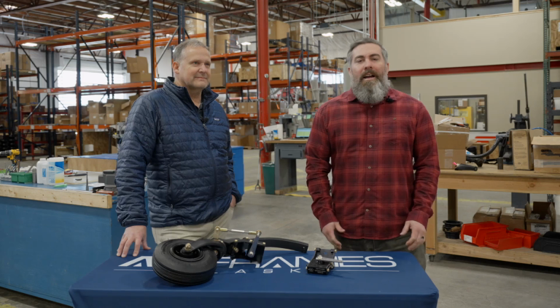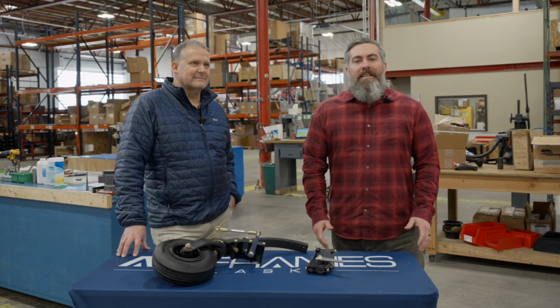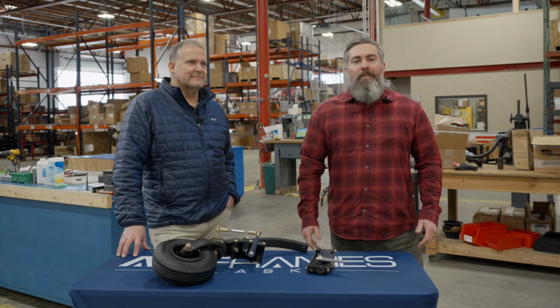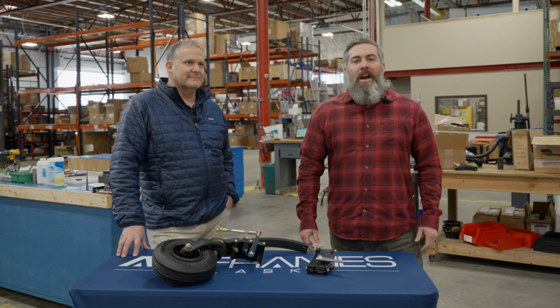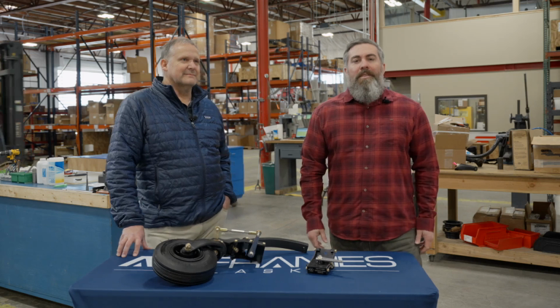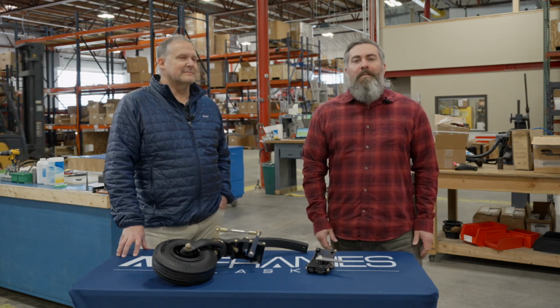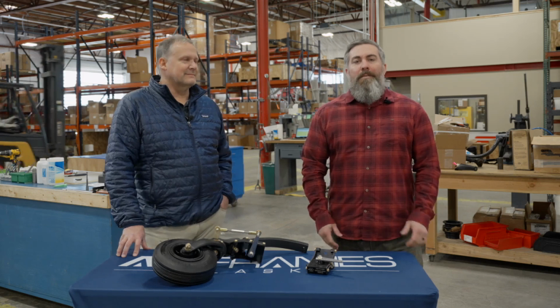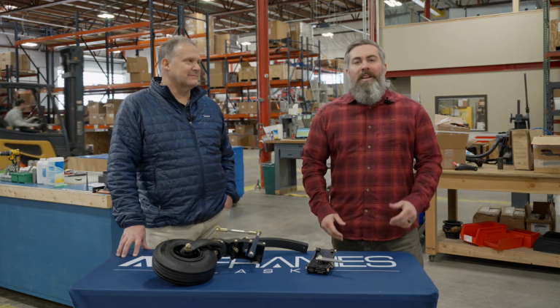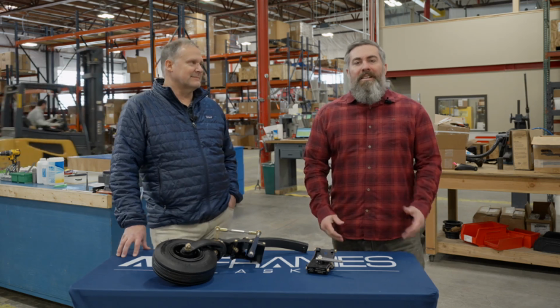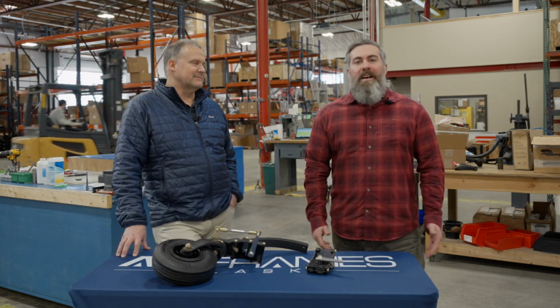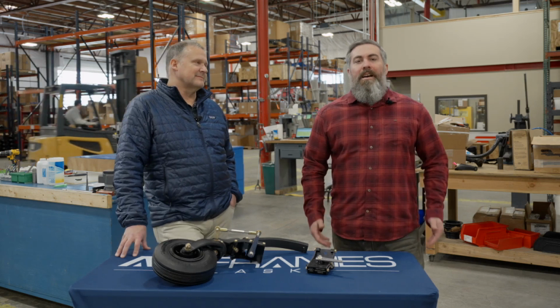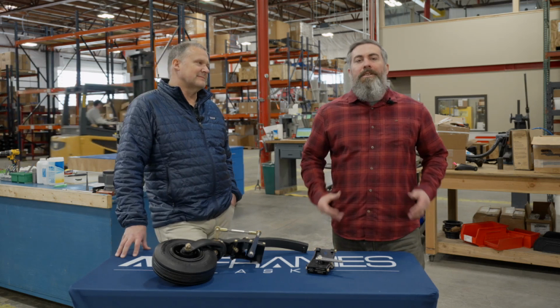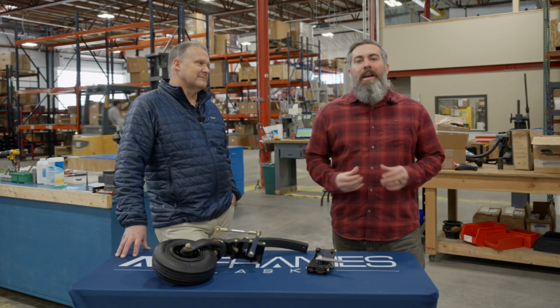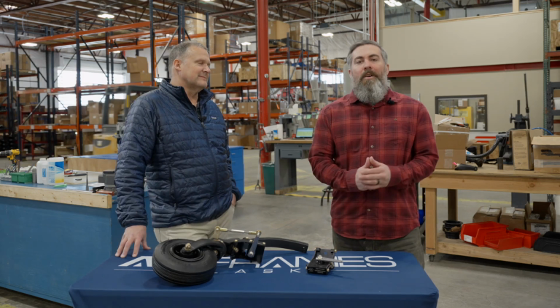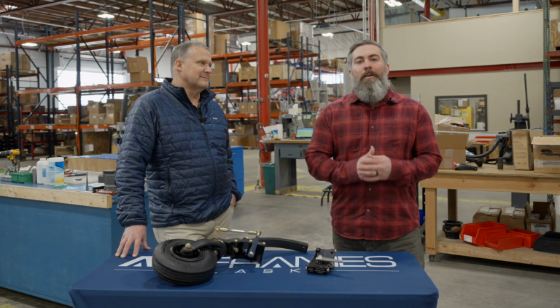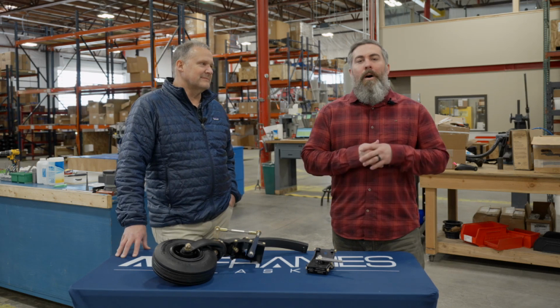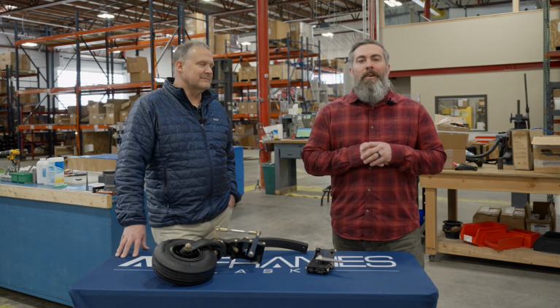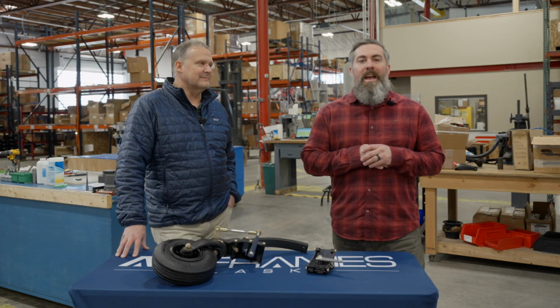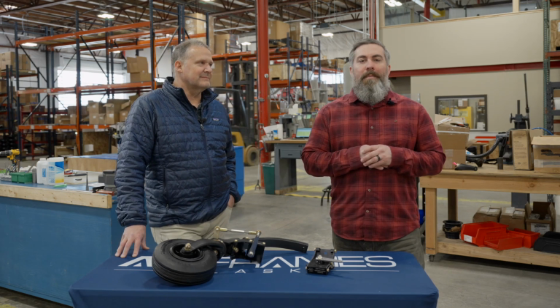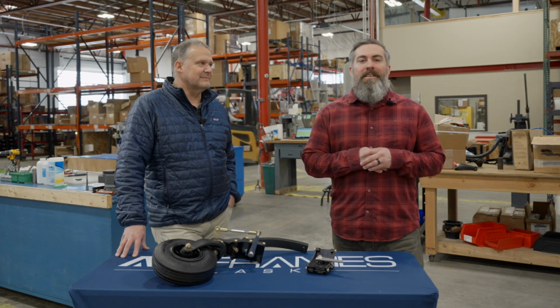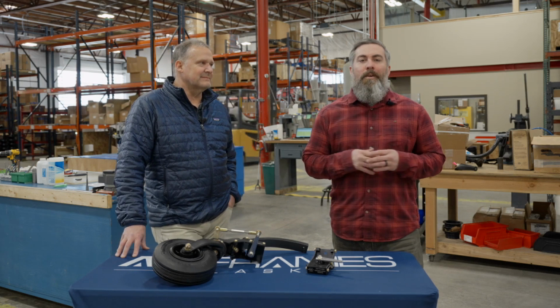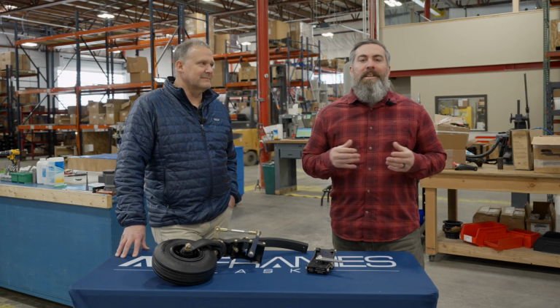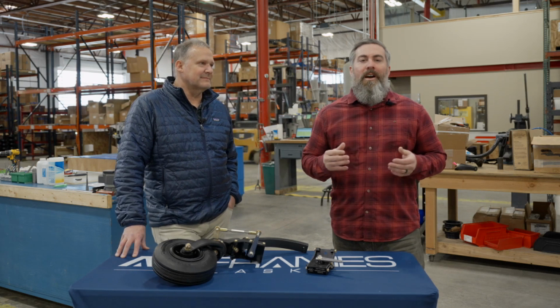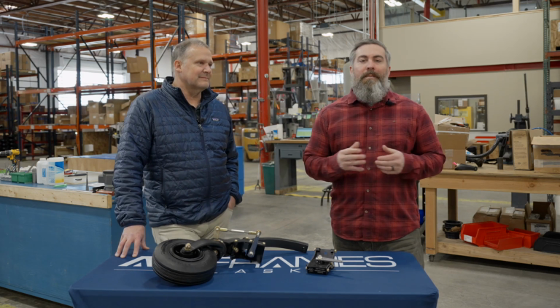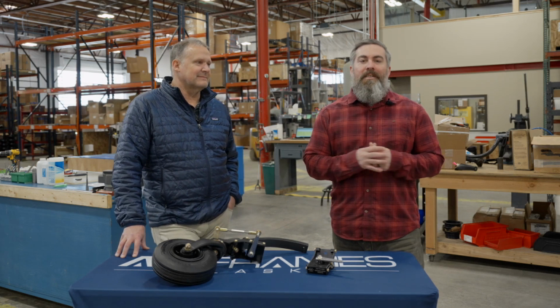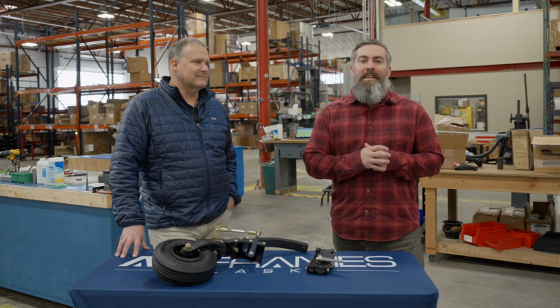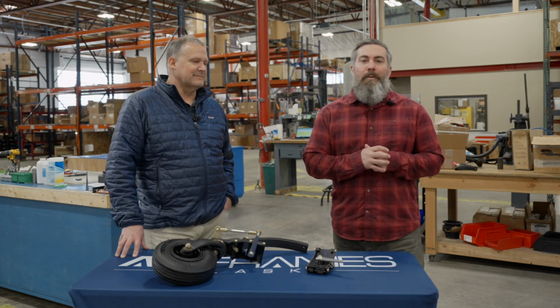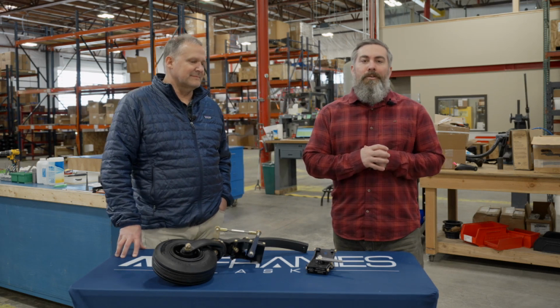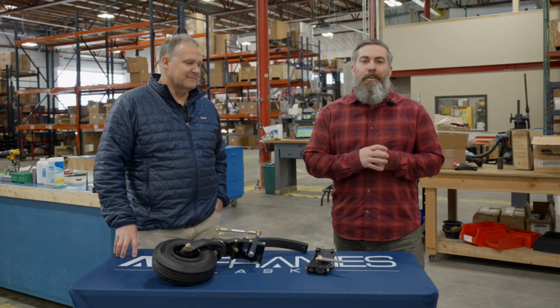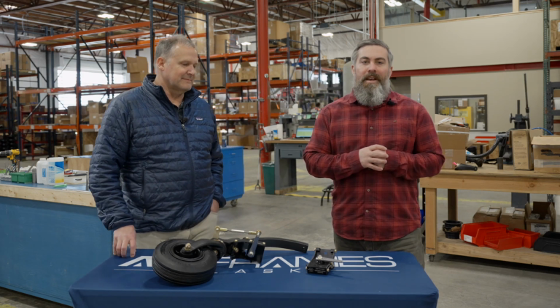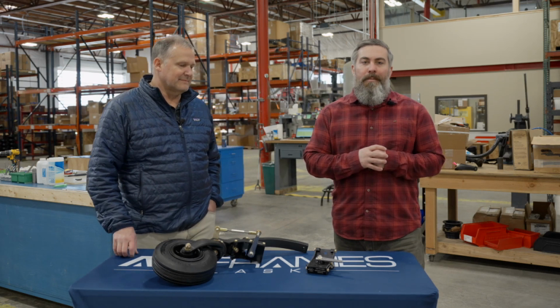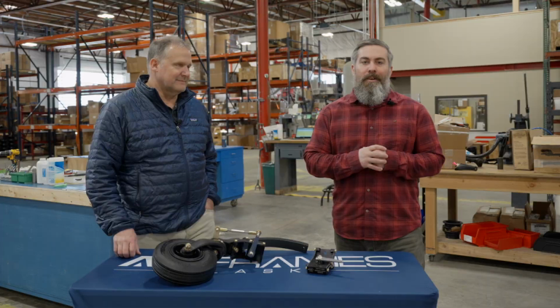Hi guys, I'm Ryan with Airframes Alaska. Today we're at our Palmer campus and we're going to be talking about the tailwheel shimmy dampener.